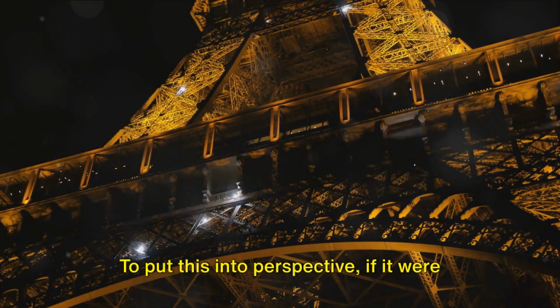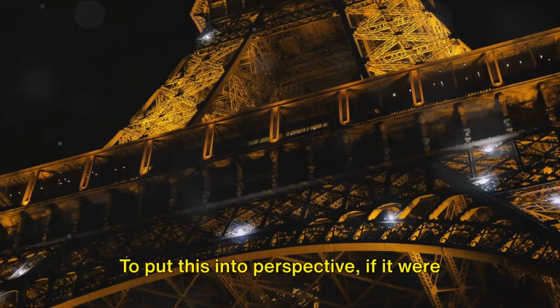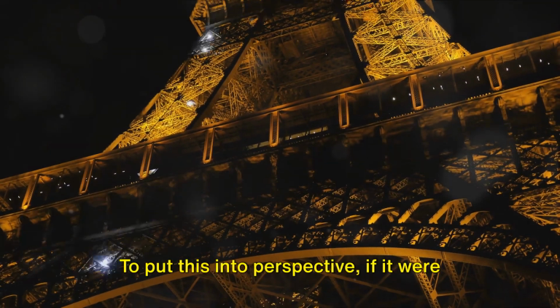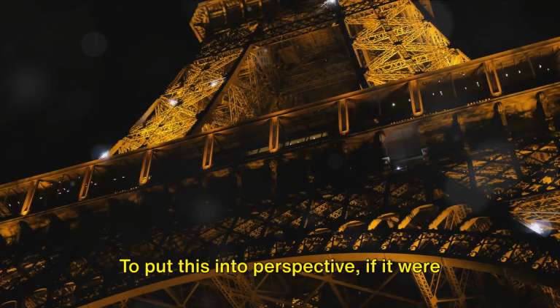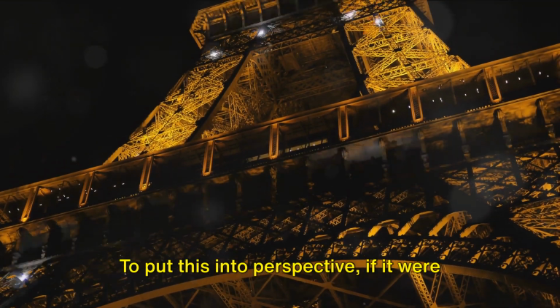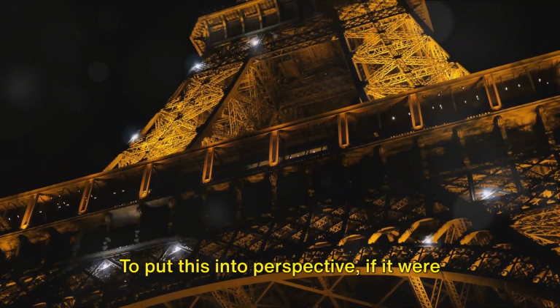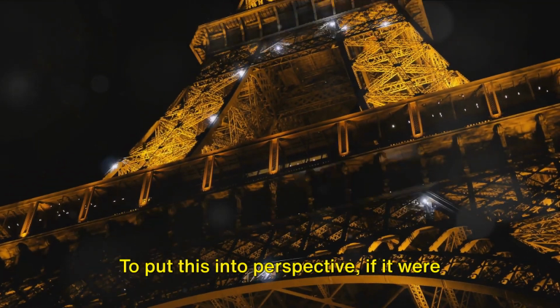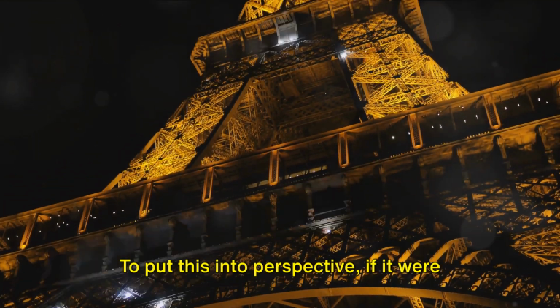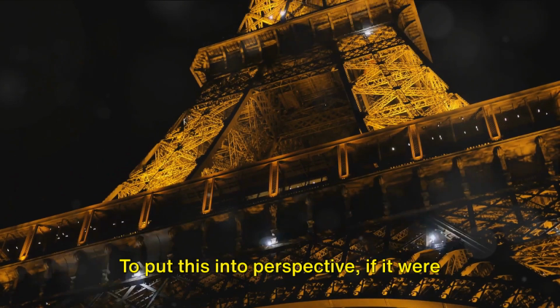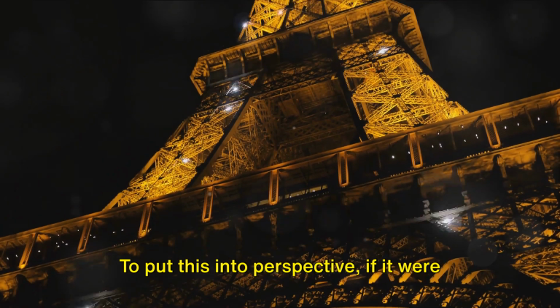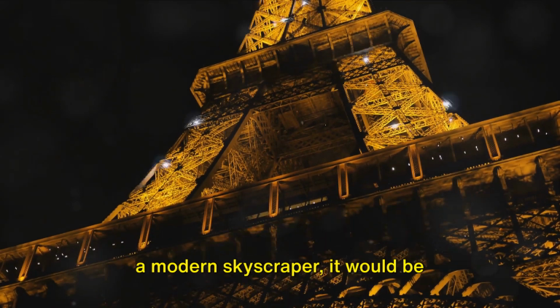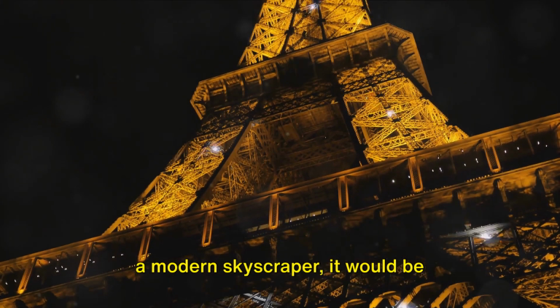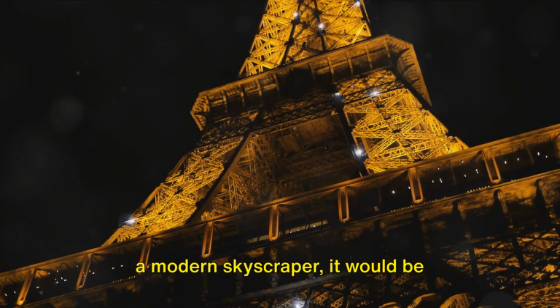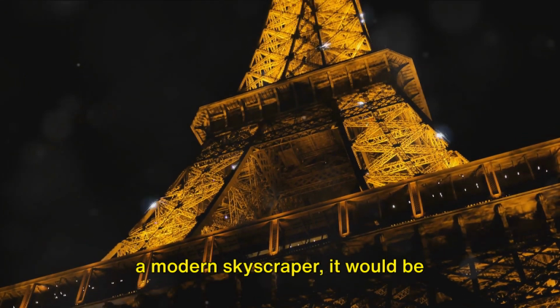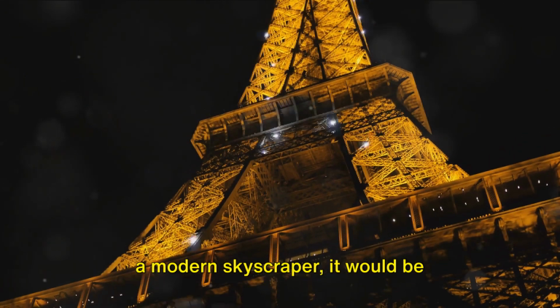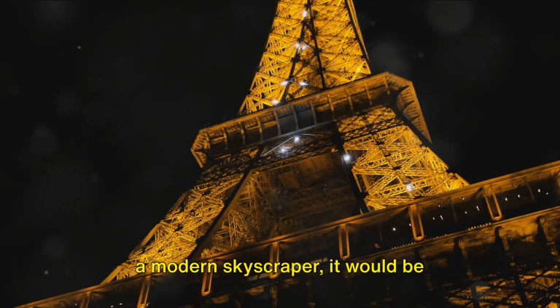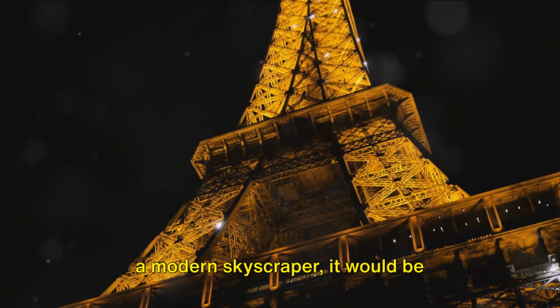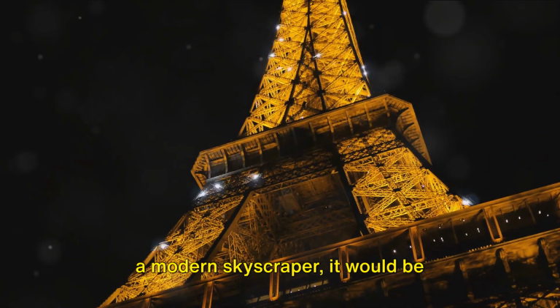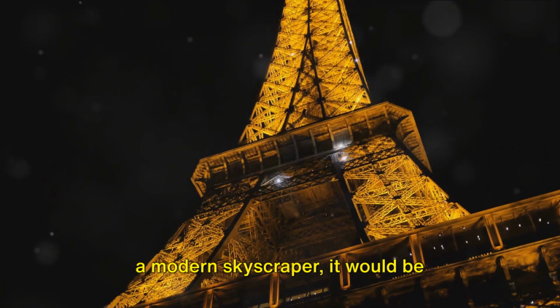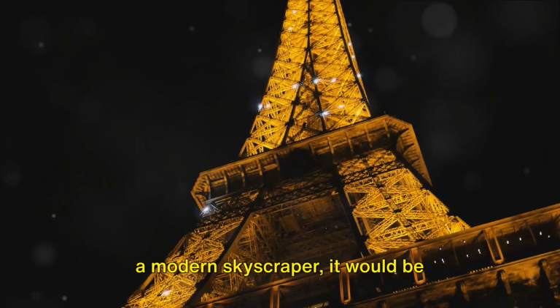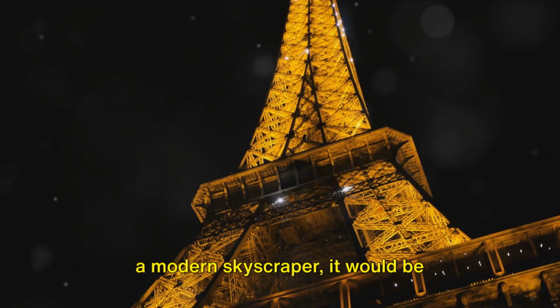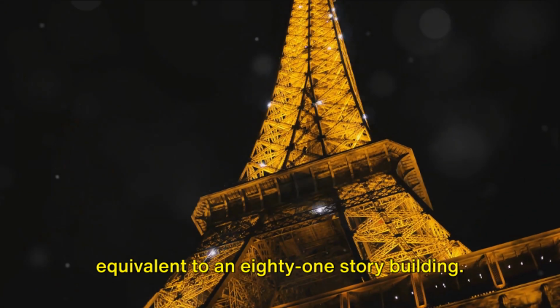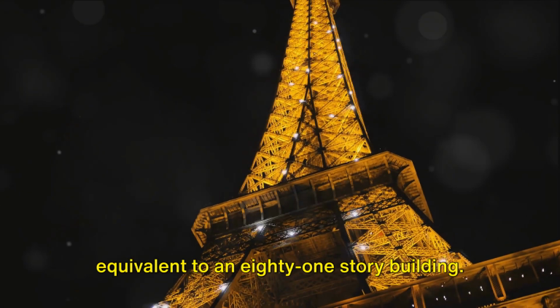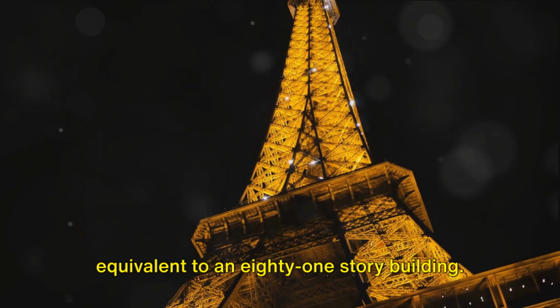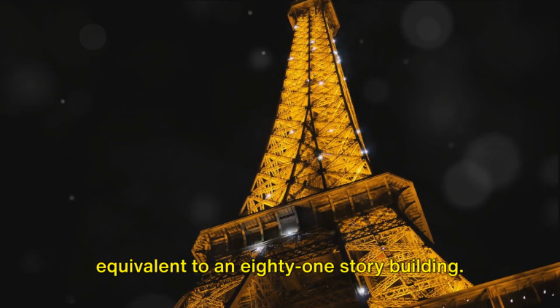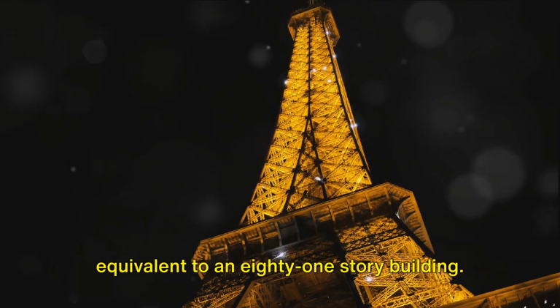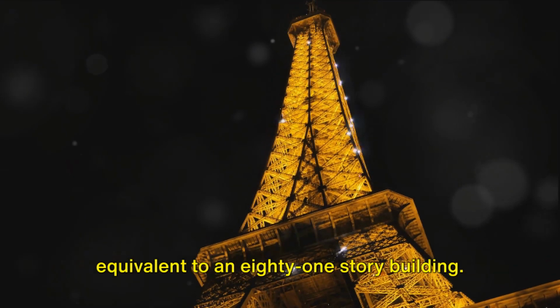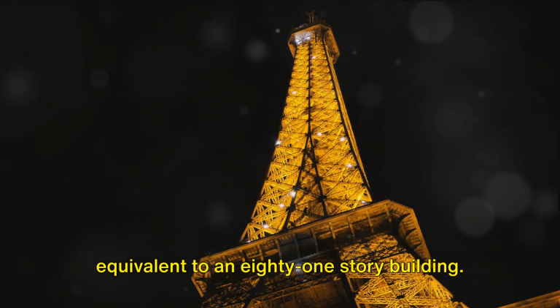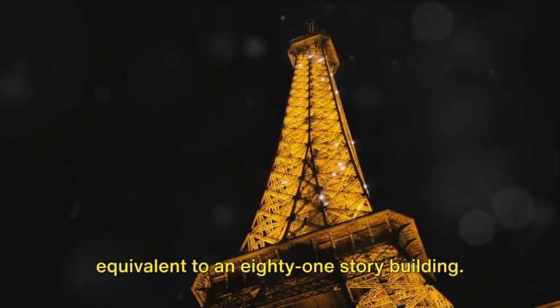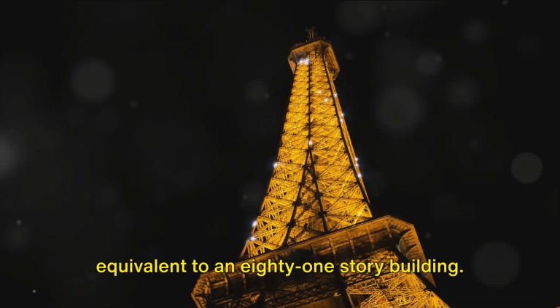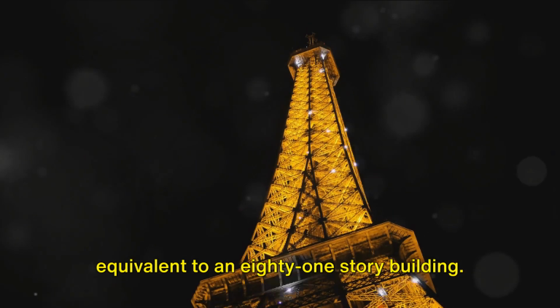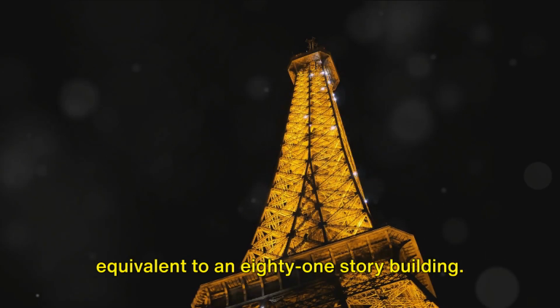To put this into perspective, if it were a modern skyscraper, it would be equivalent to an 81-story building.